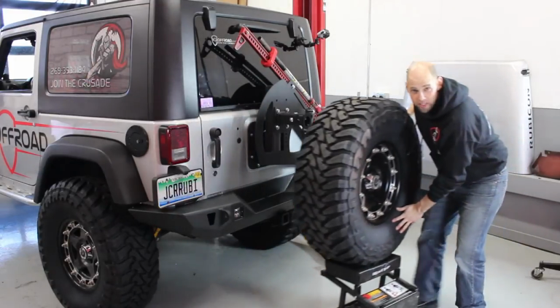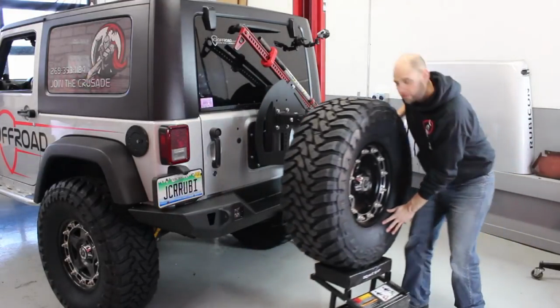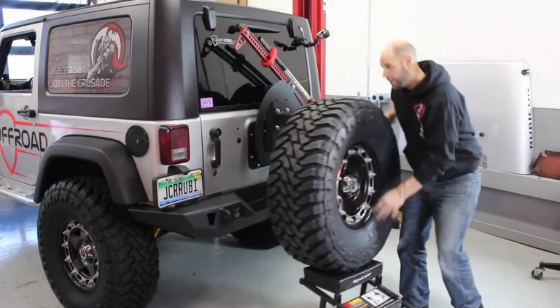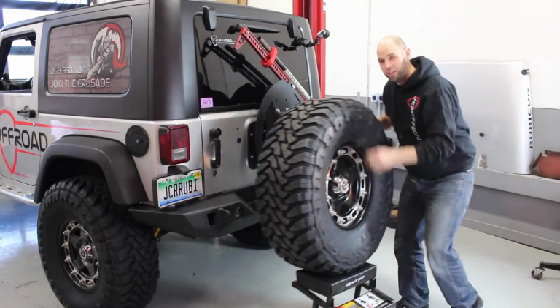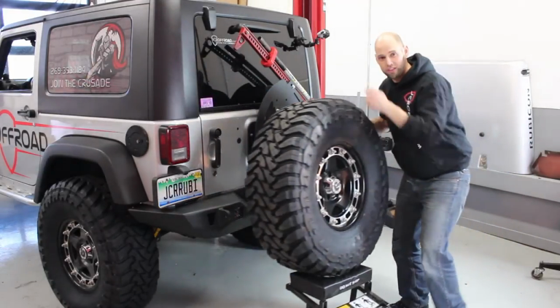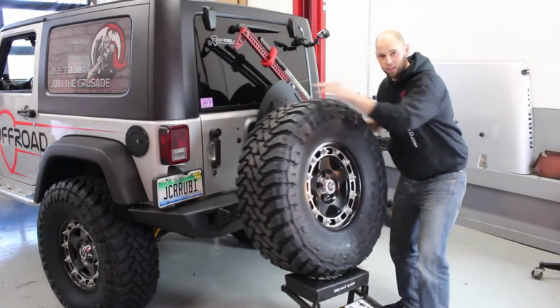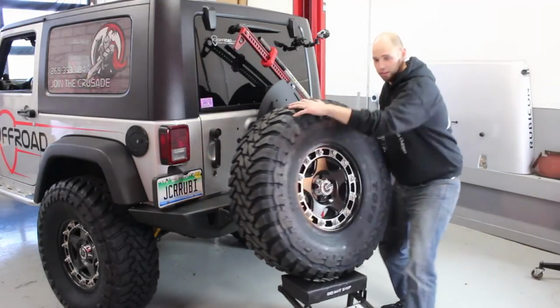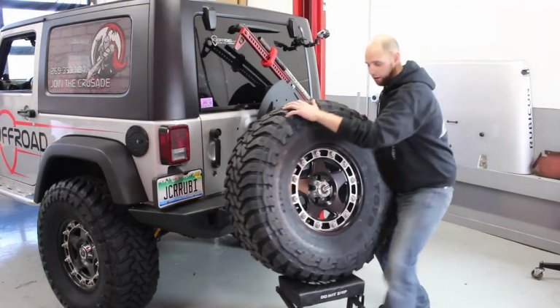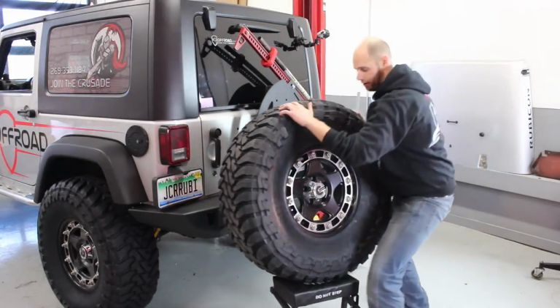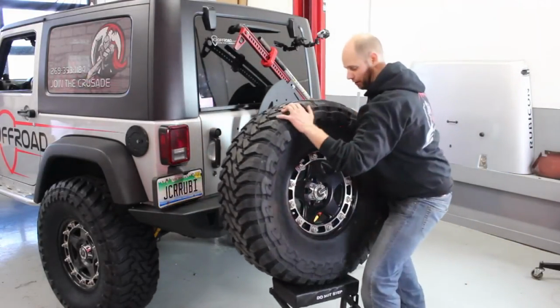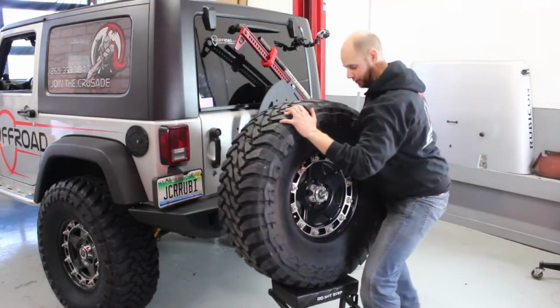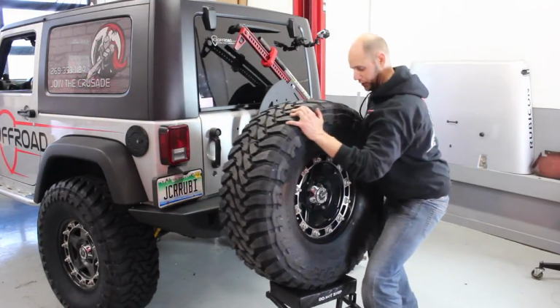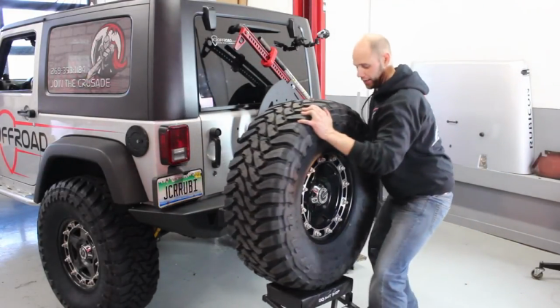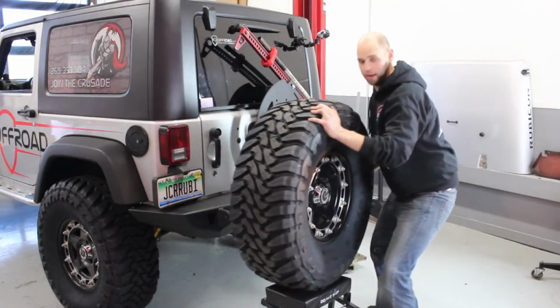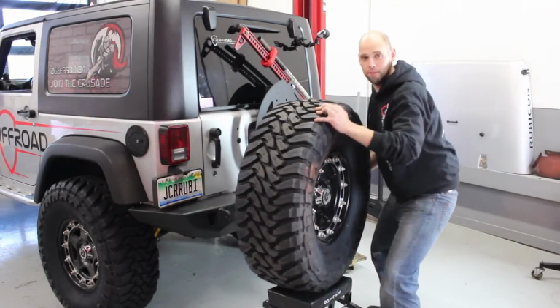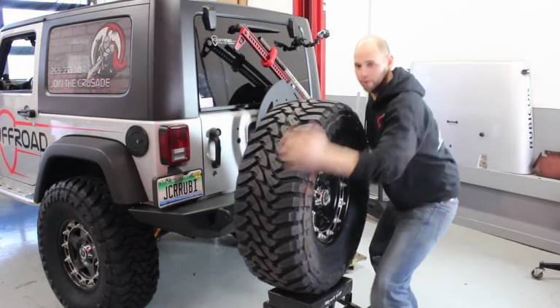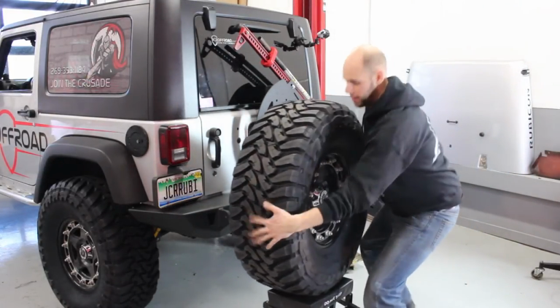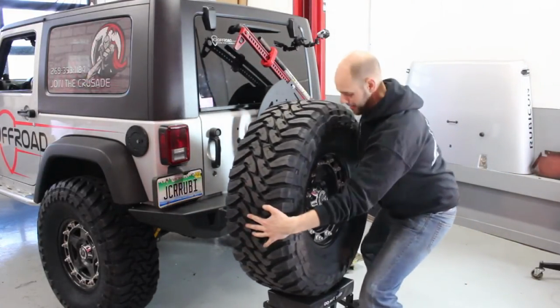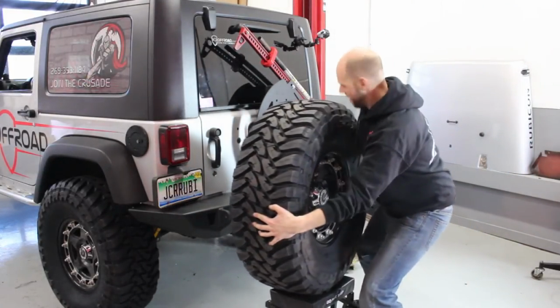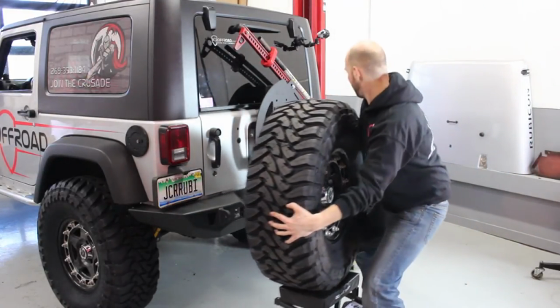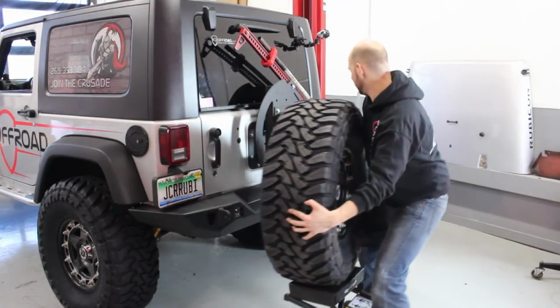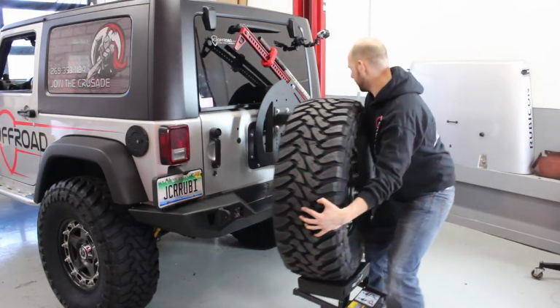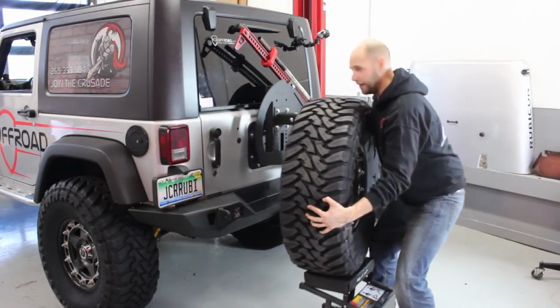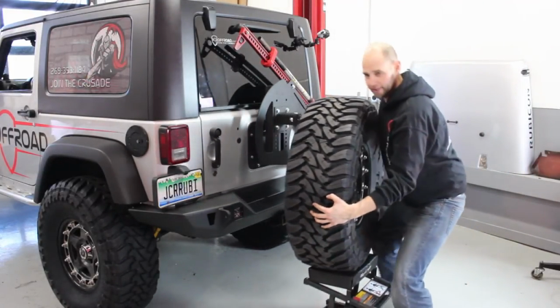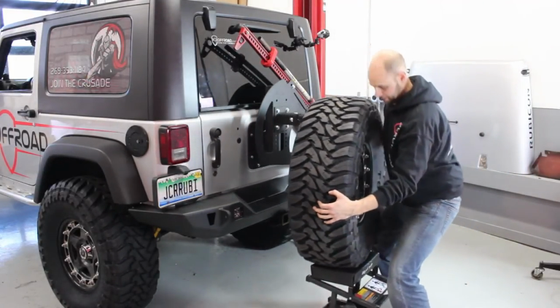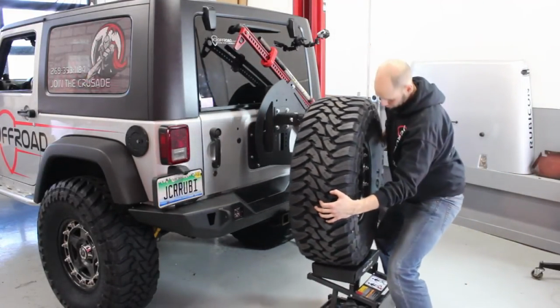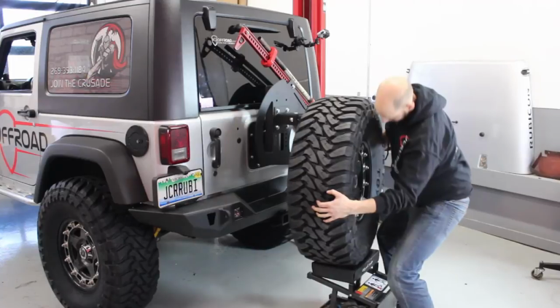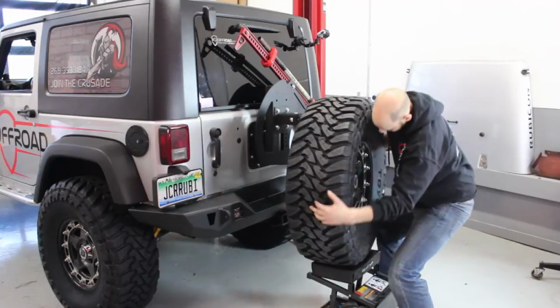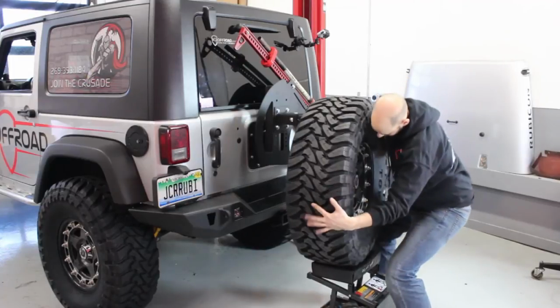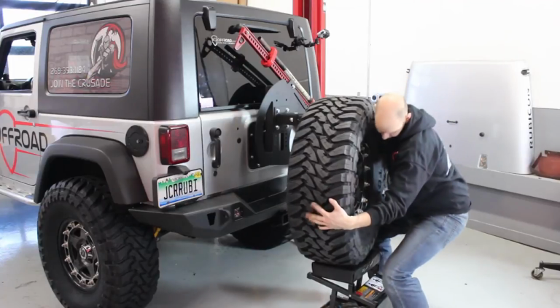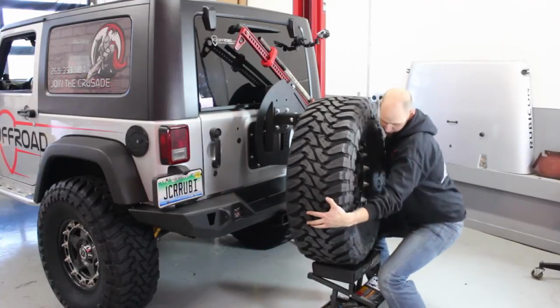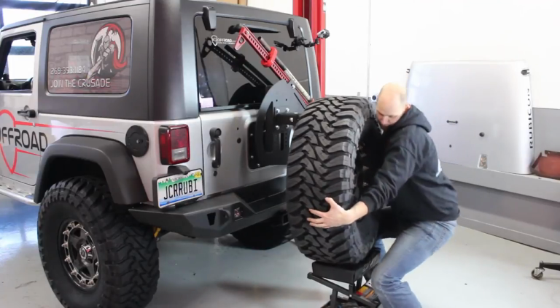Now's the time to go back and make sure everything has been tightened. That wraps up the installation of the Shield carrier JK bumper. Now I'm just going to get this tire installed.